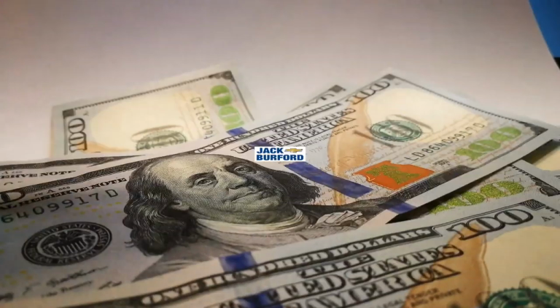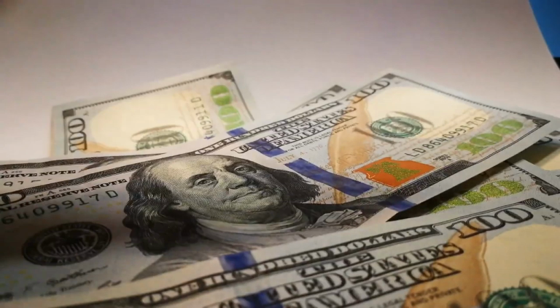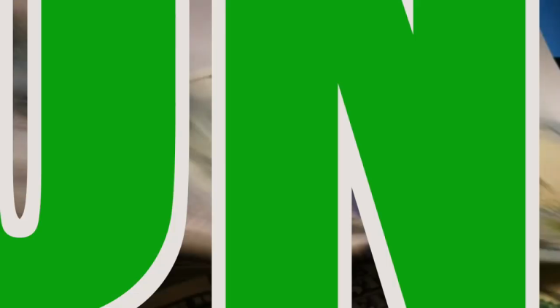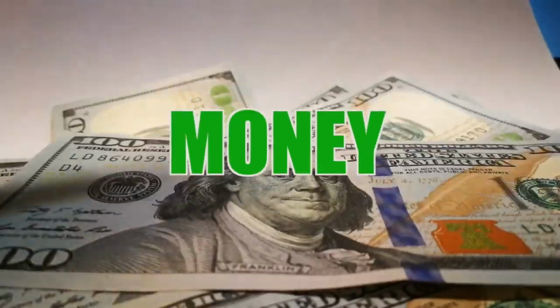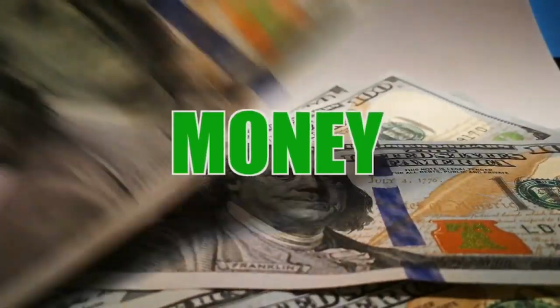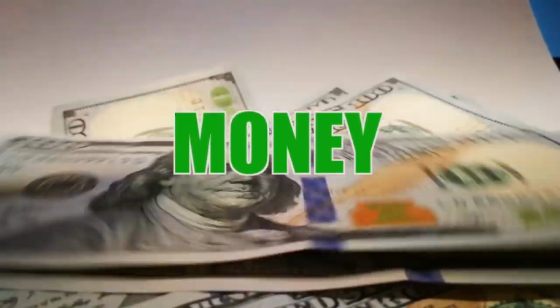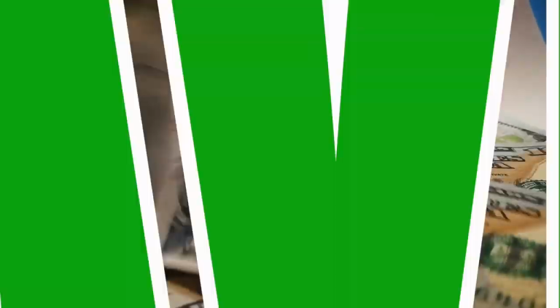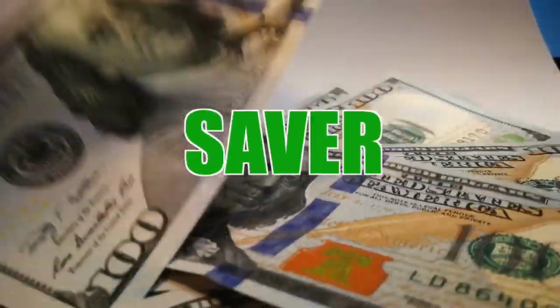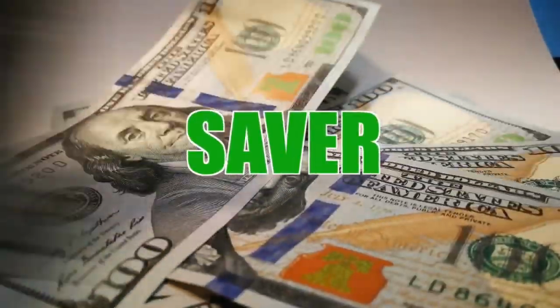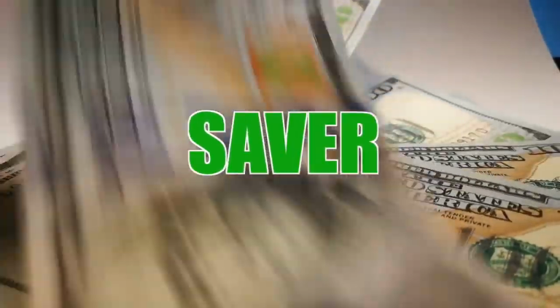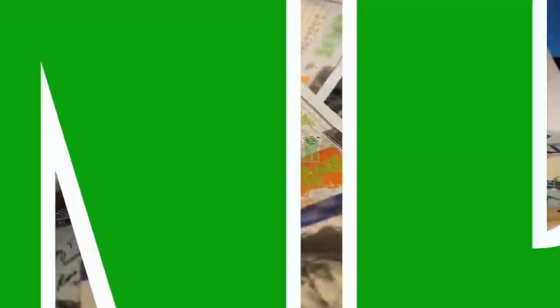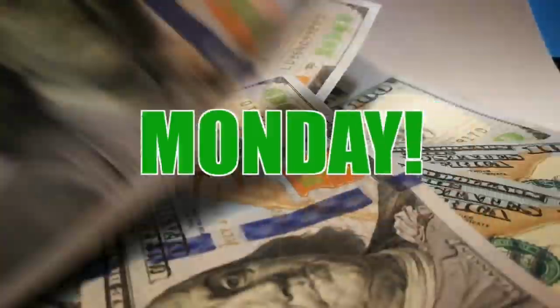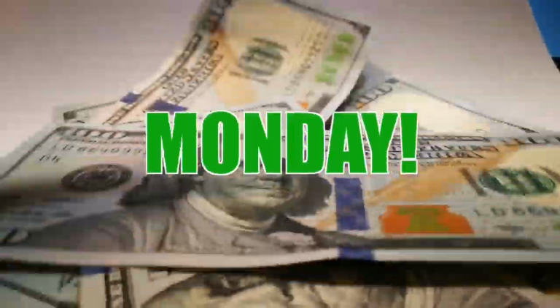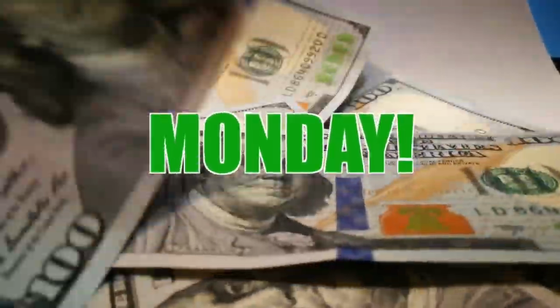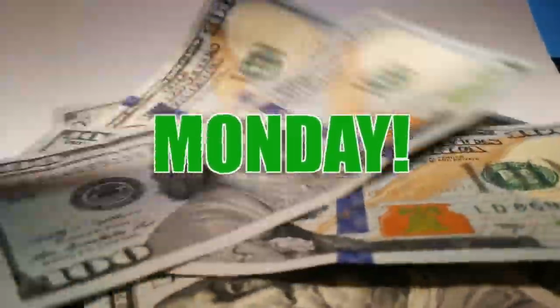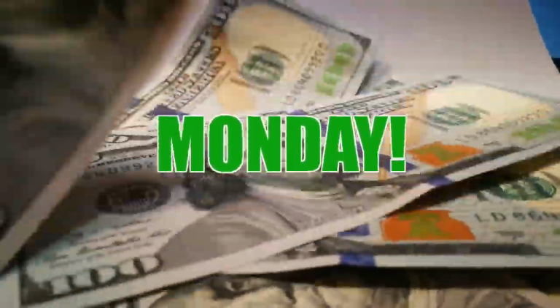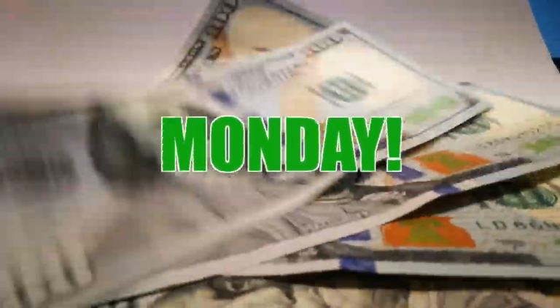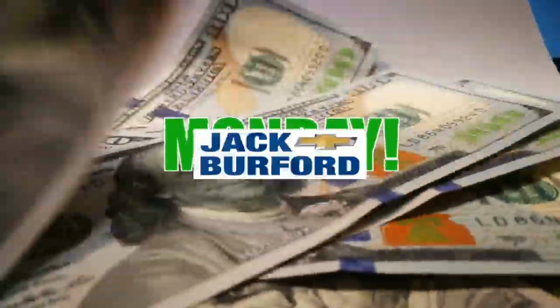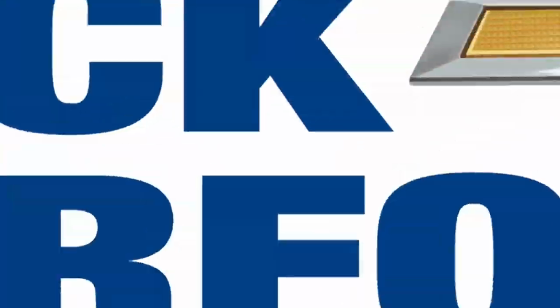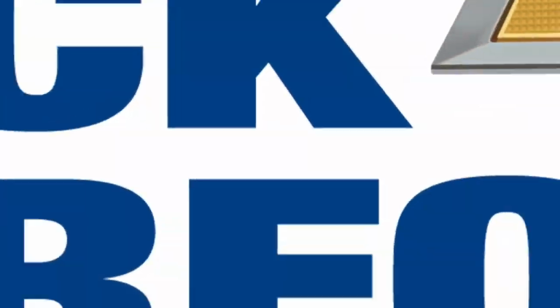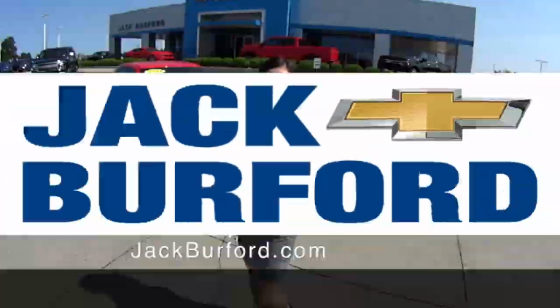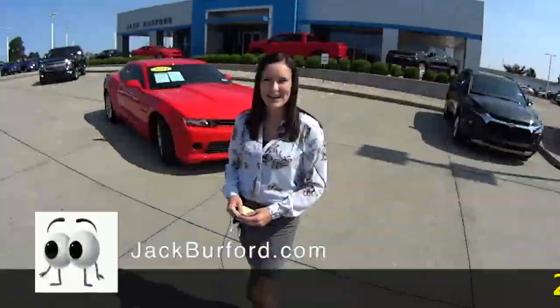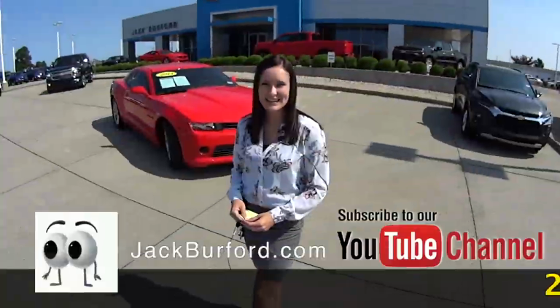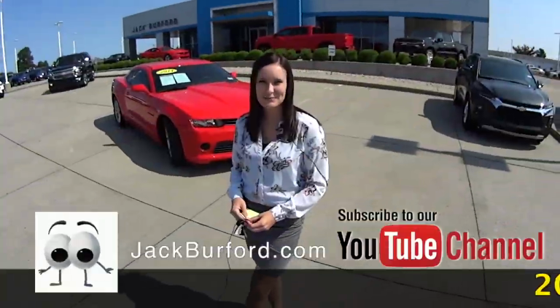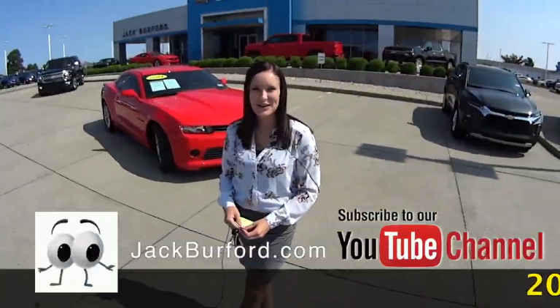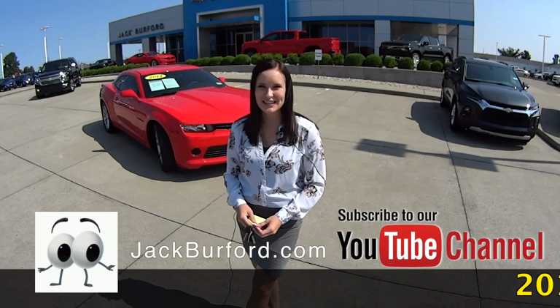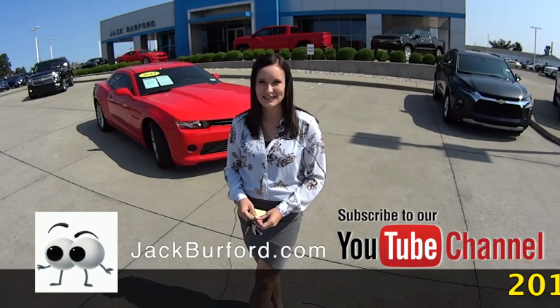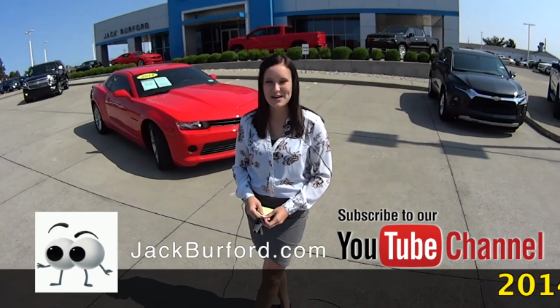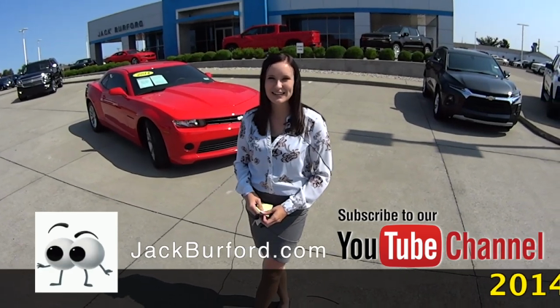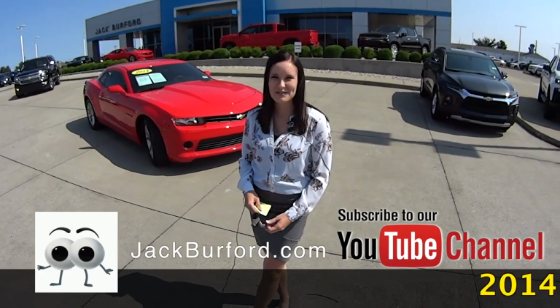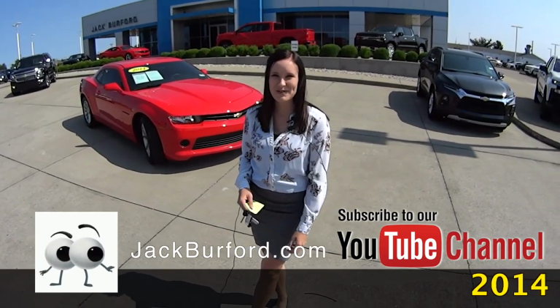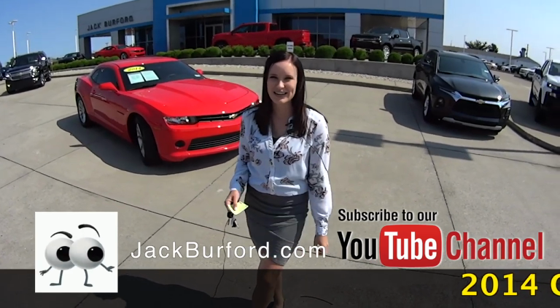Welcome to this Money Saver Monday at Jack Burford Chevrolet. Hey everybody, this is Brooke and this is our Money Saver Monday.